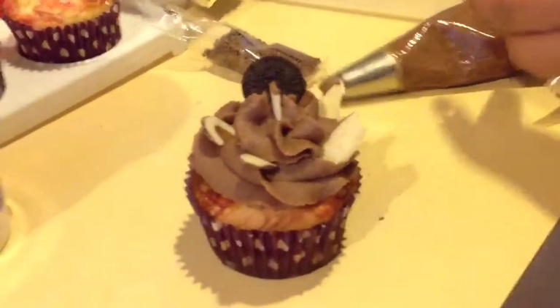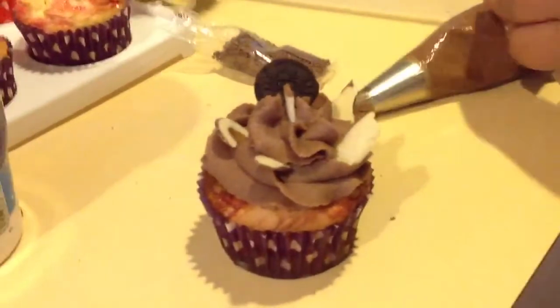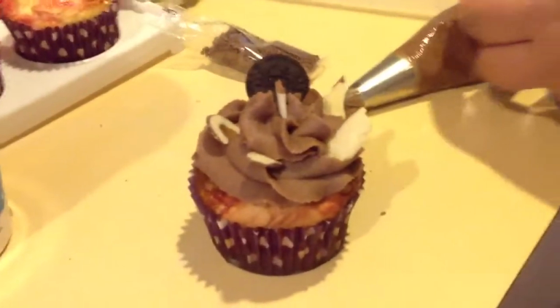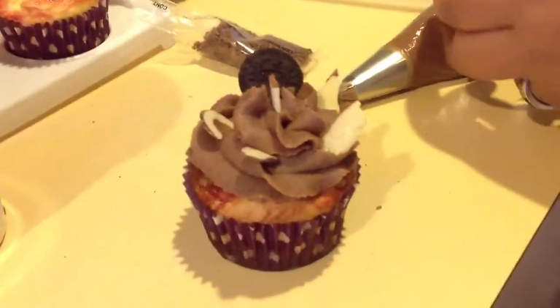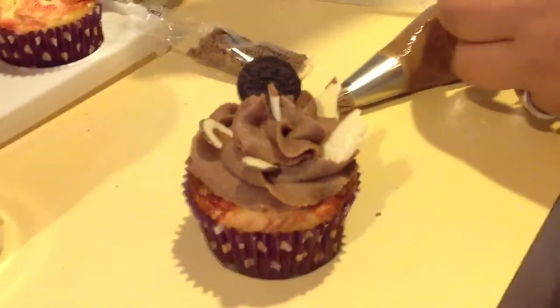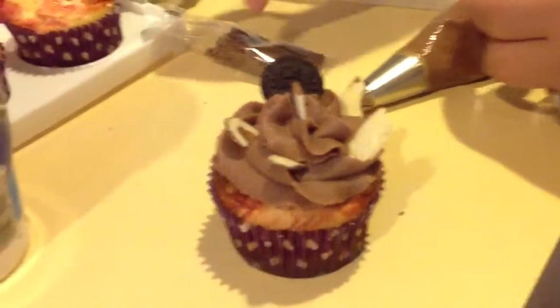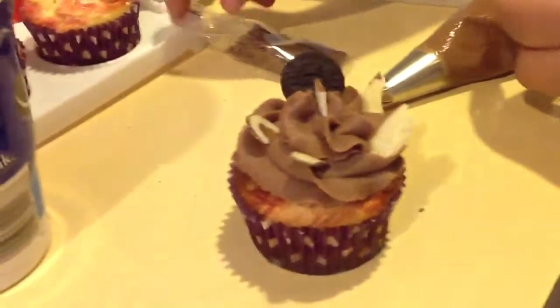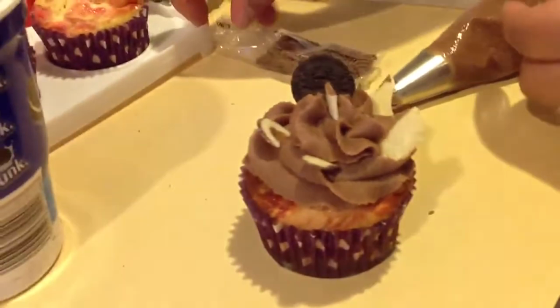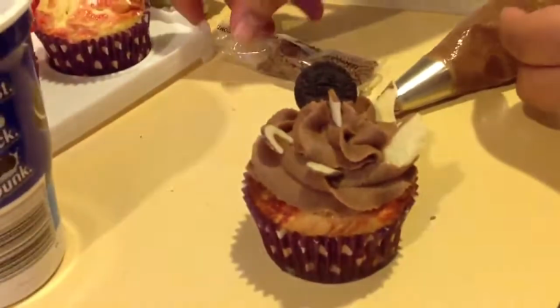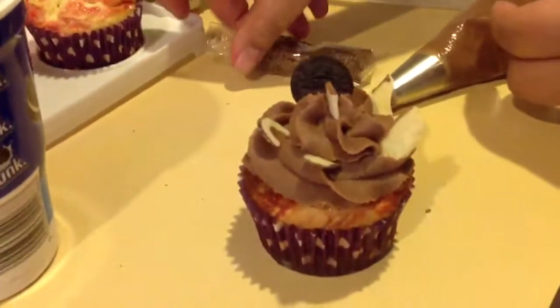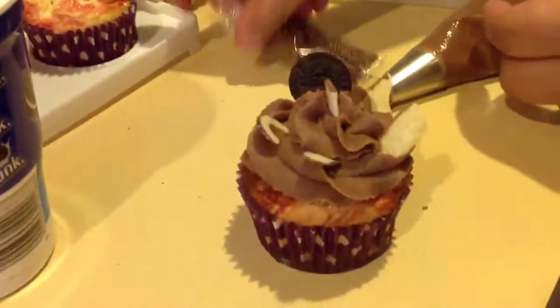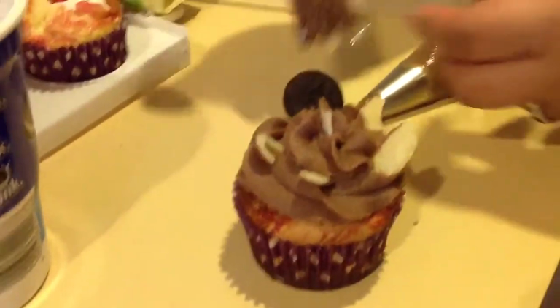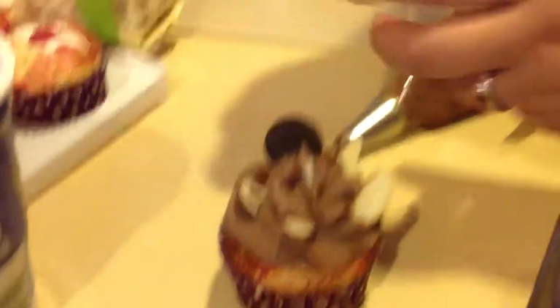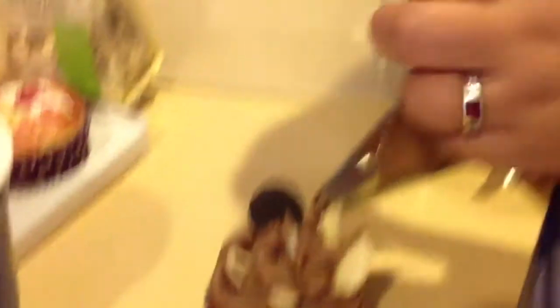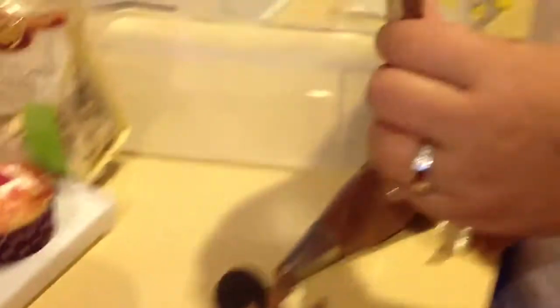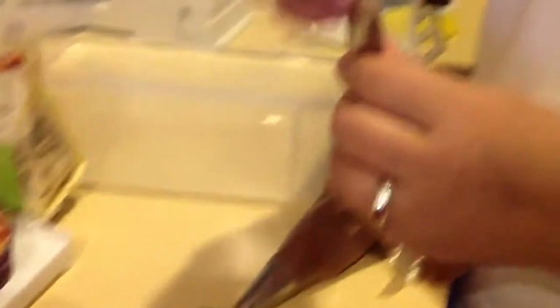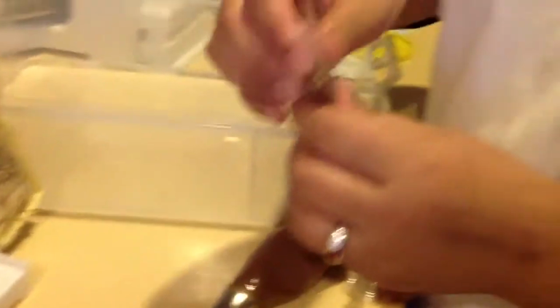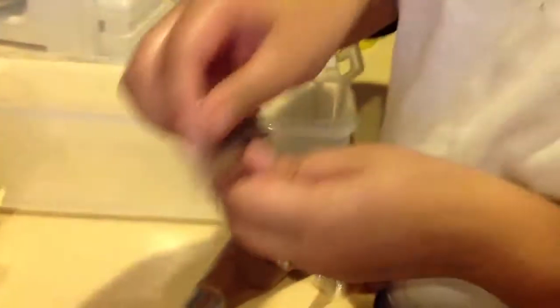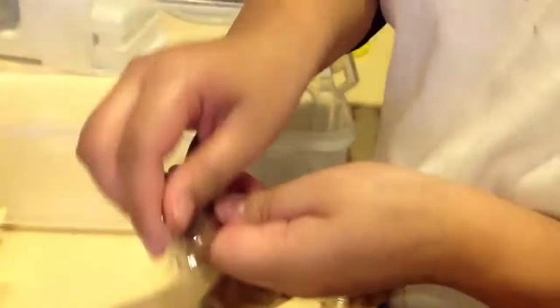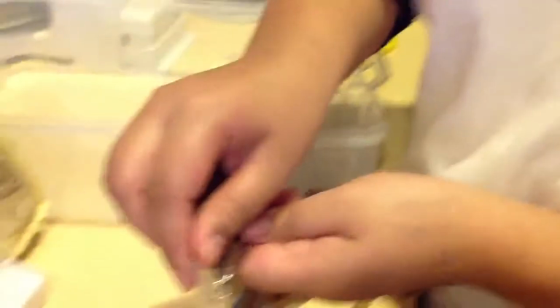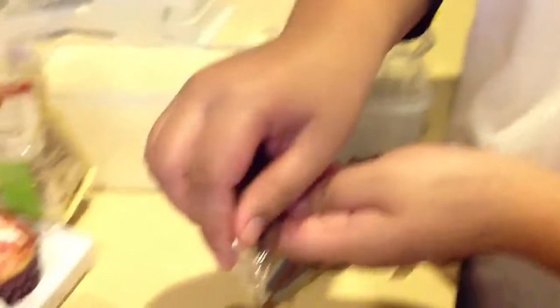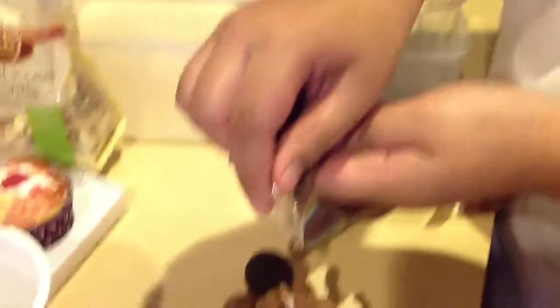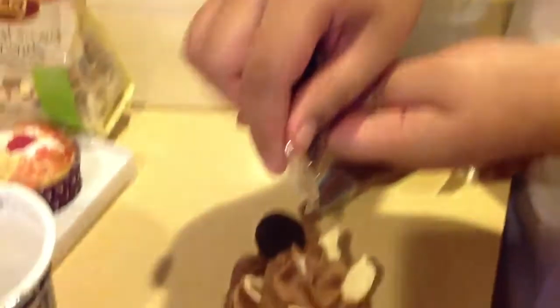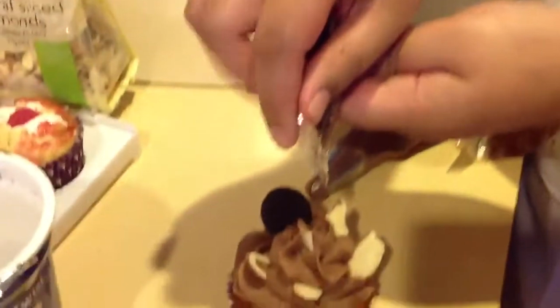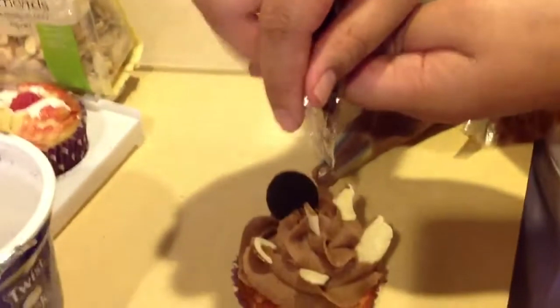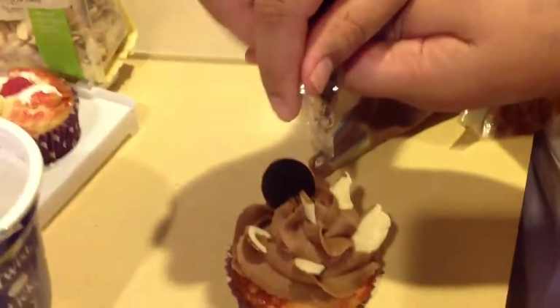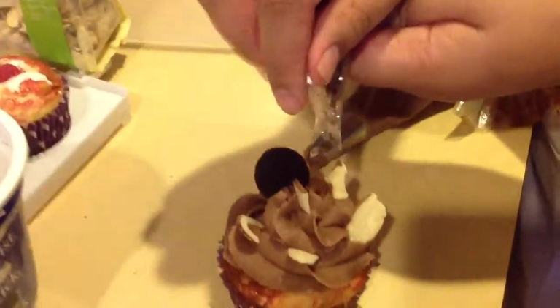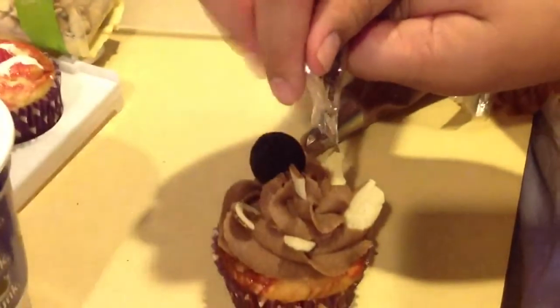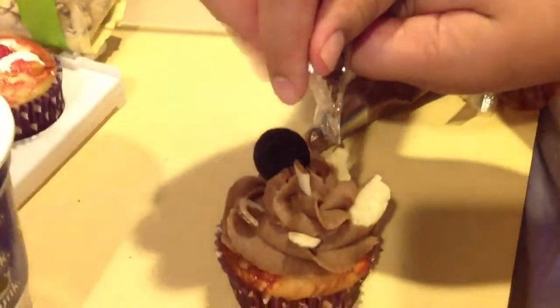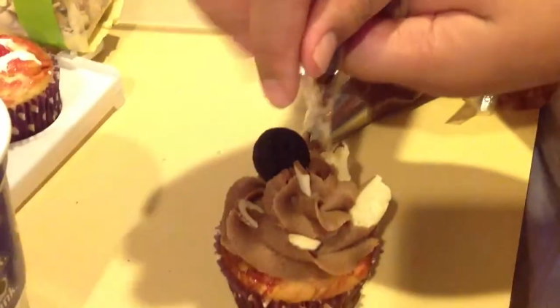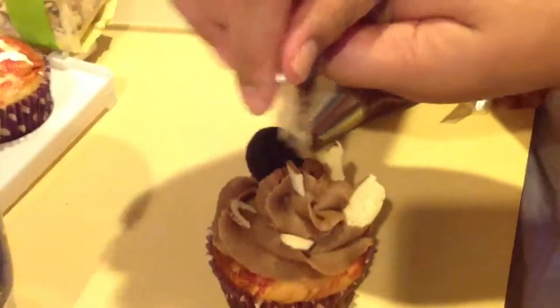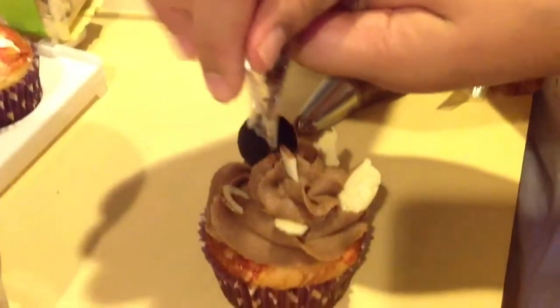And then to finish it off, I put some chocolate sprinkles over the top.